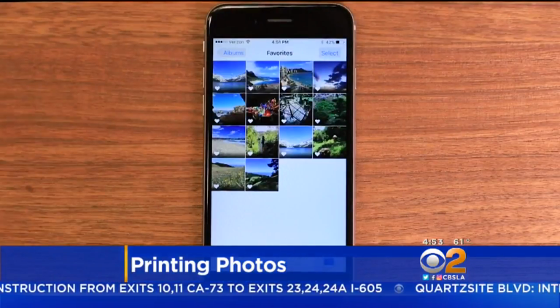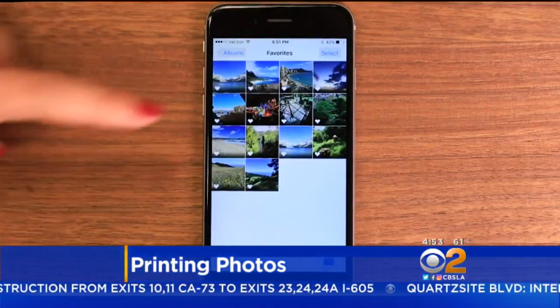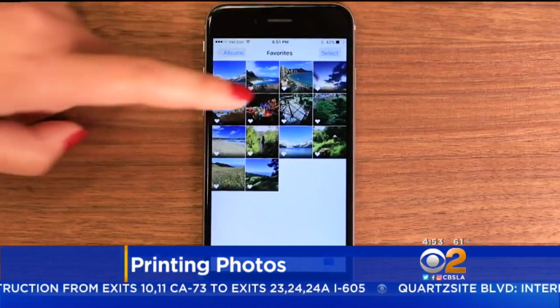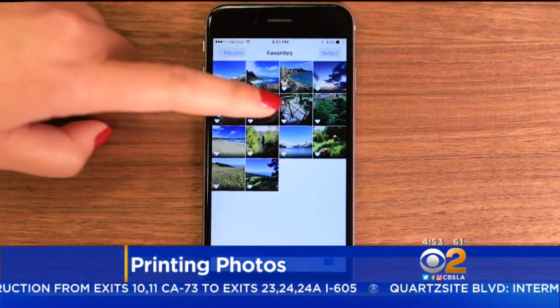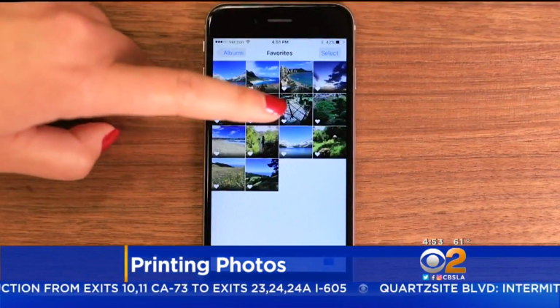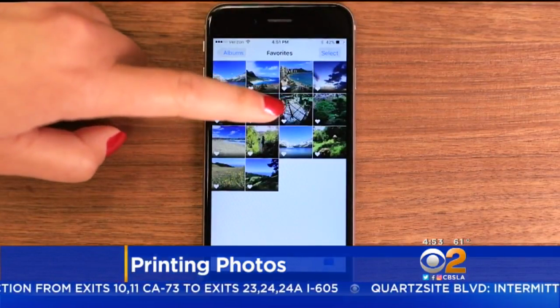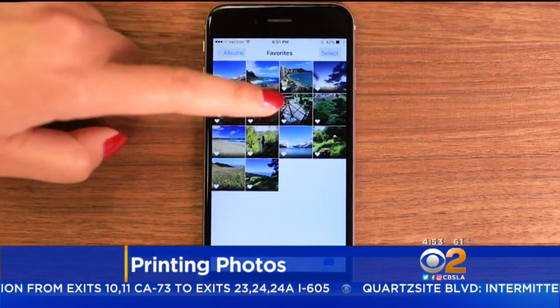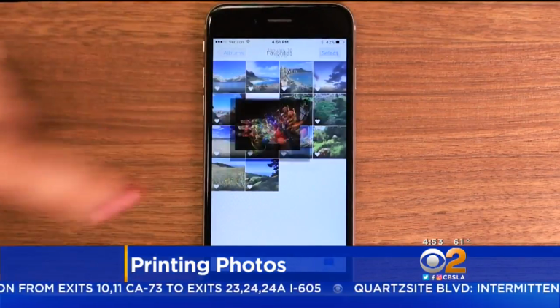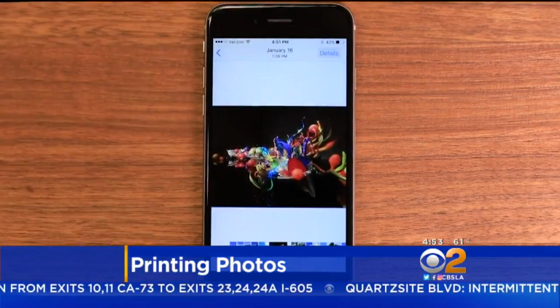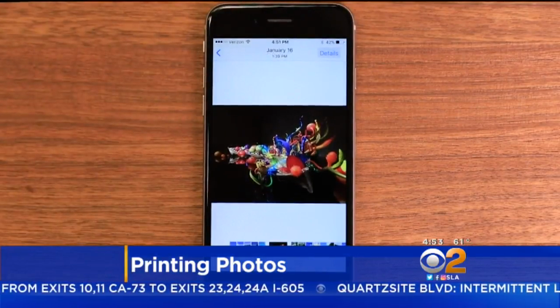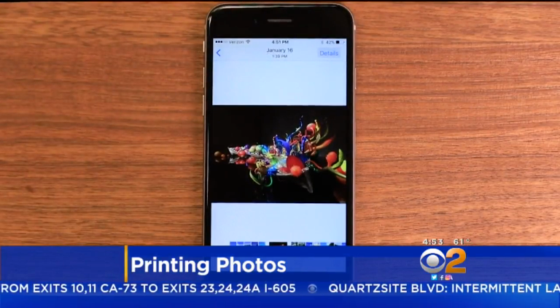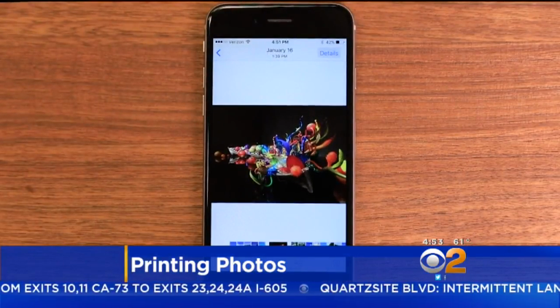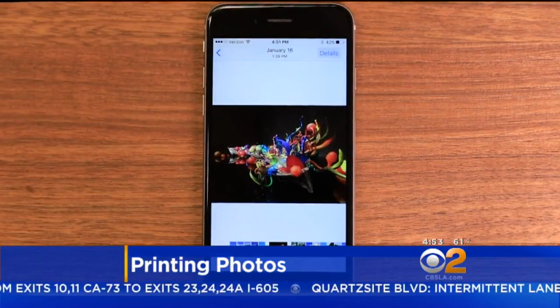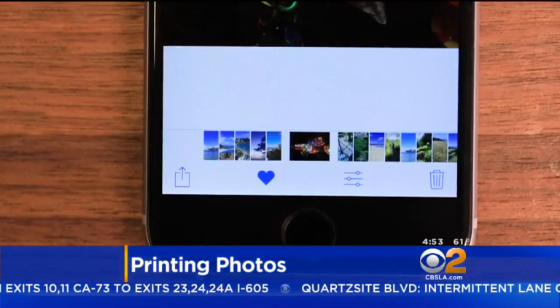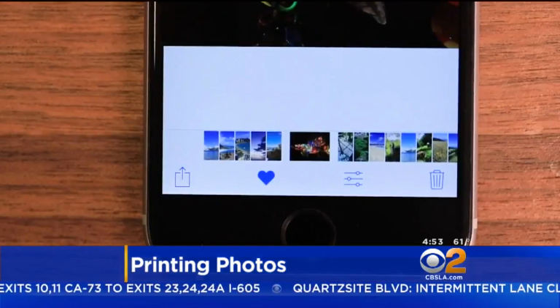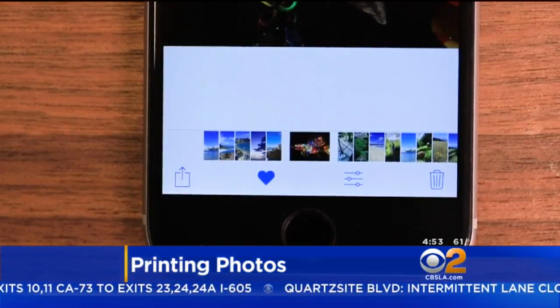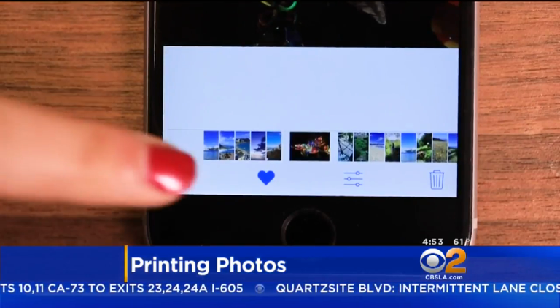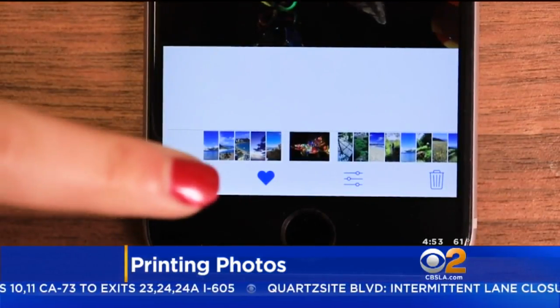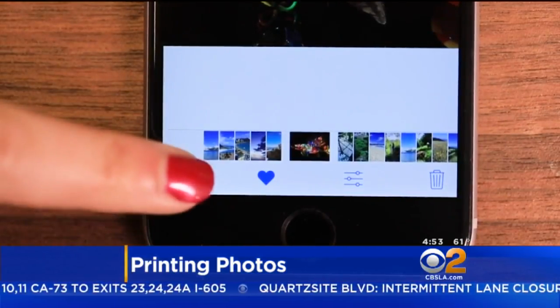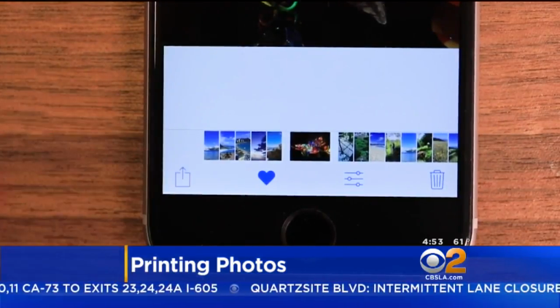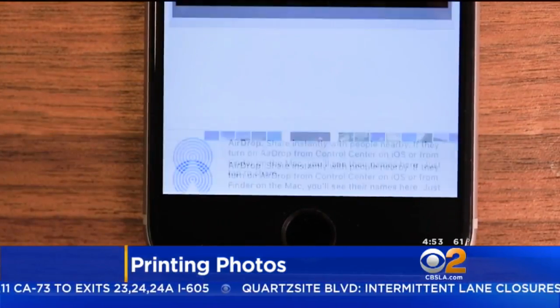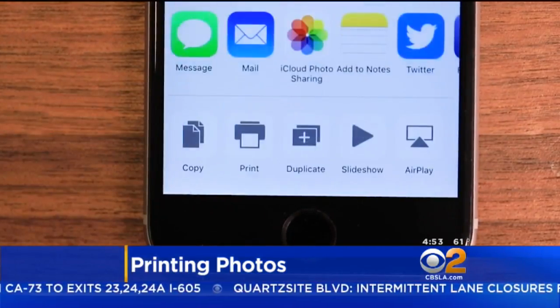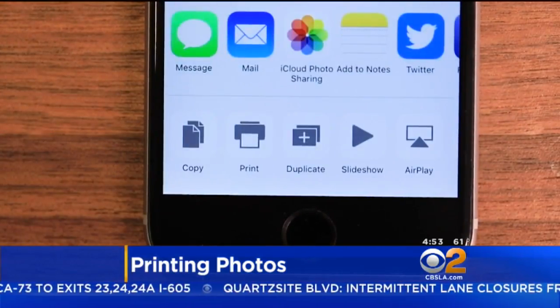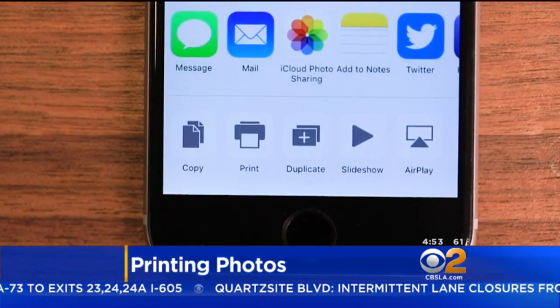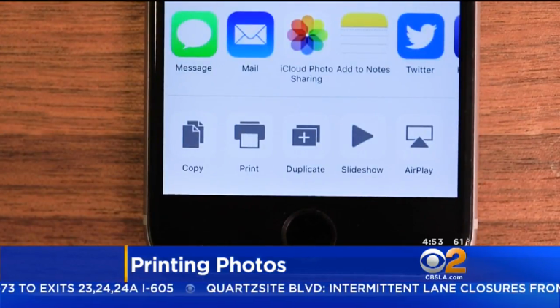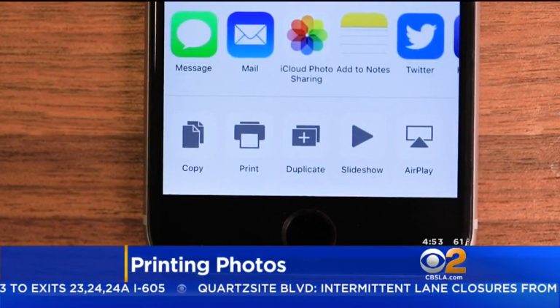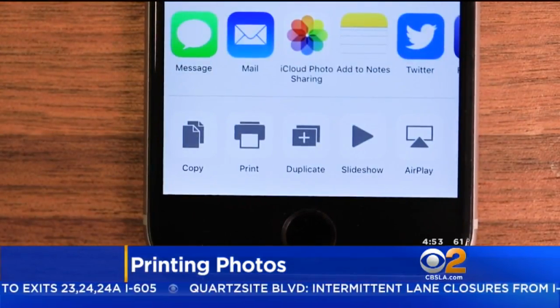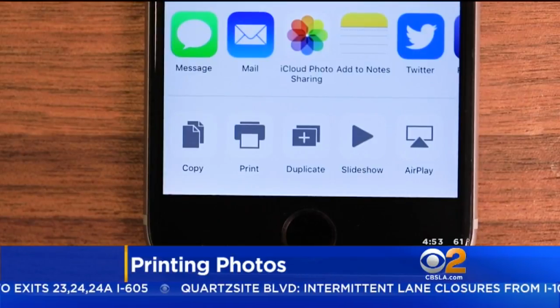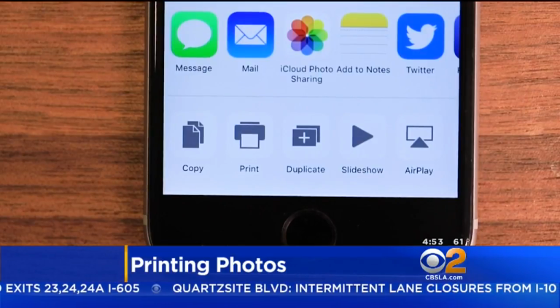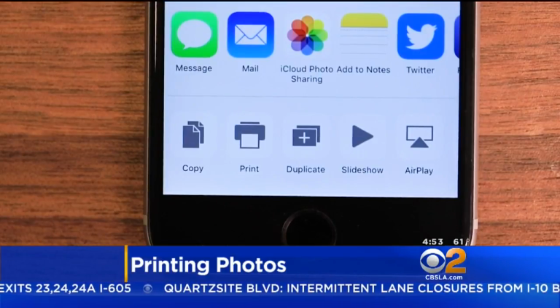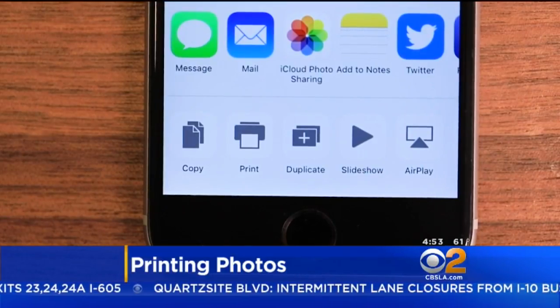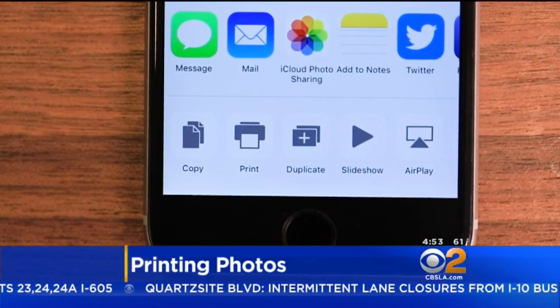Another option is to send photos wirelessly to your own compatible home printer using AirPrint for iOS.